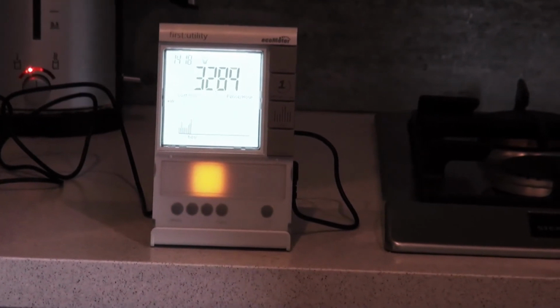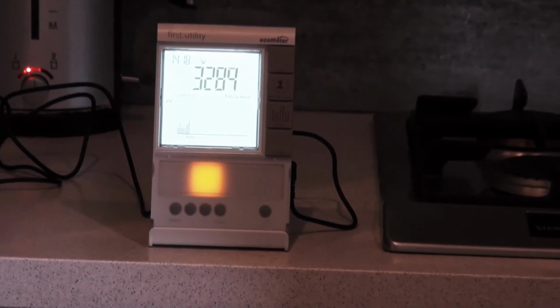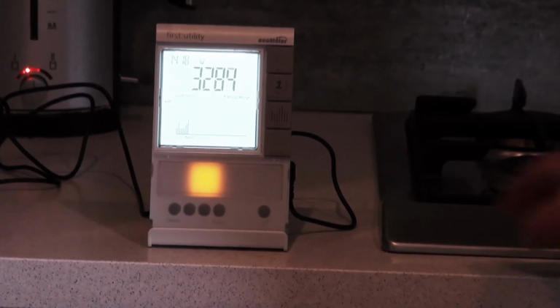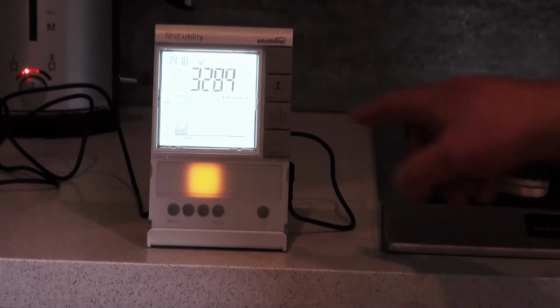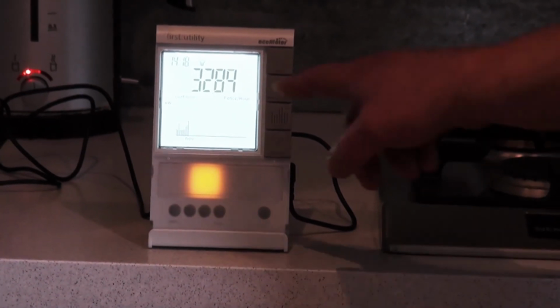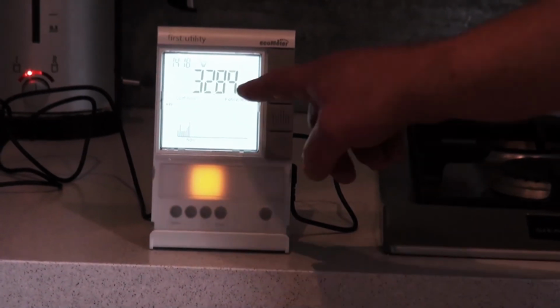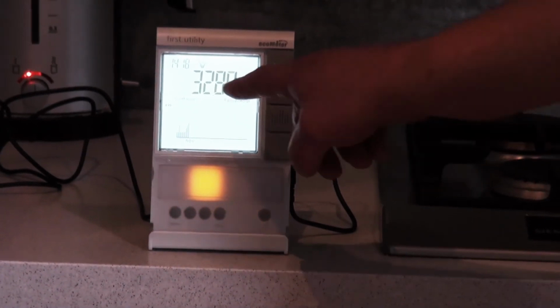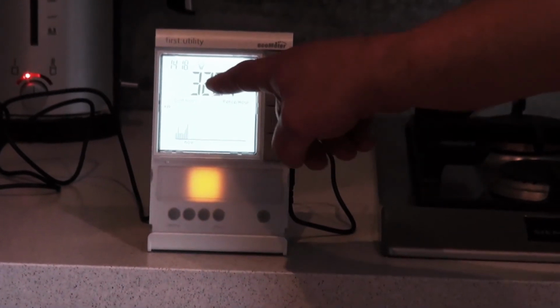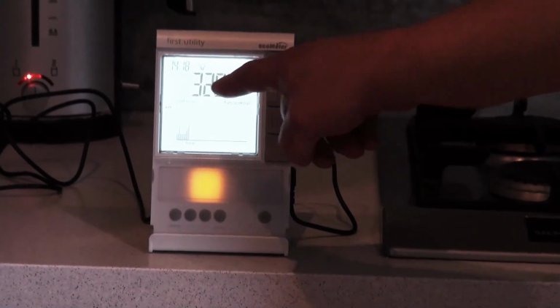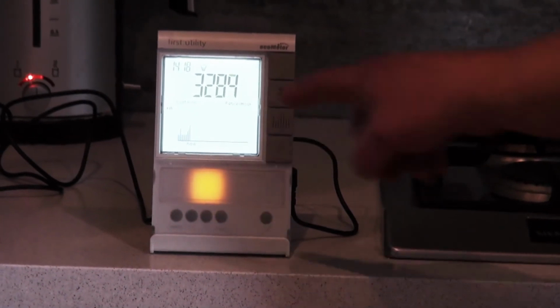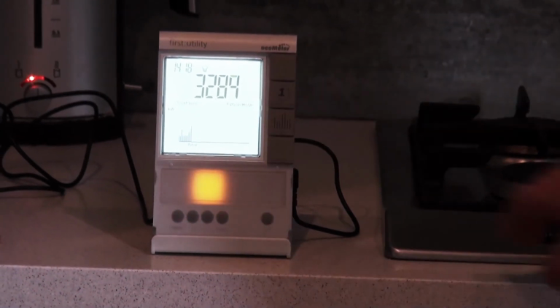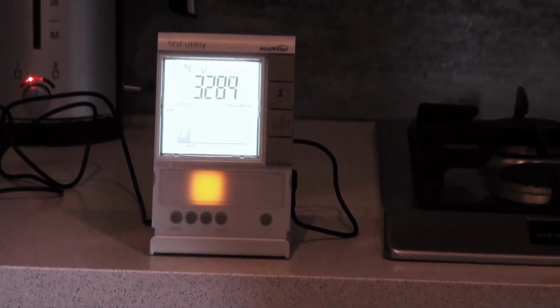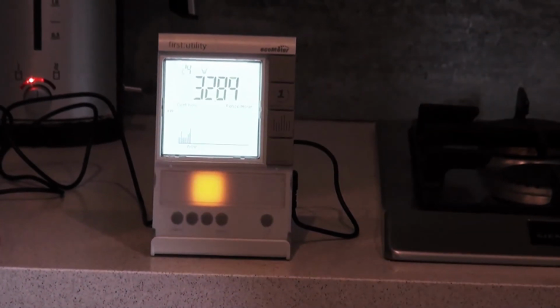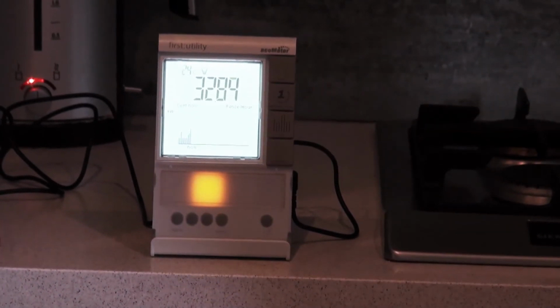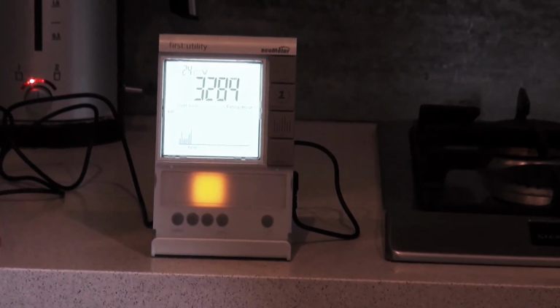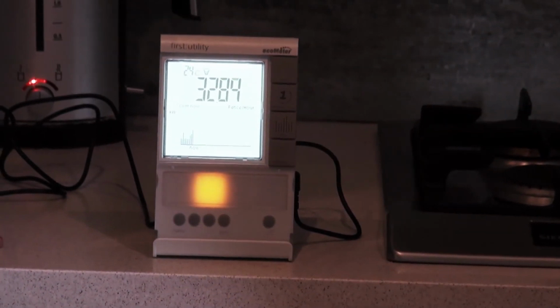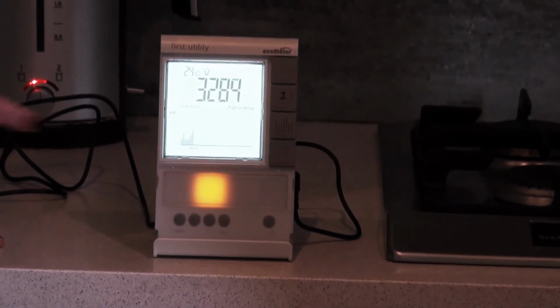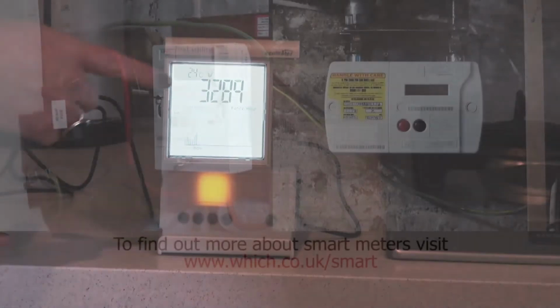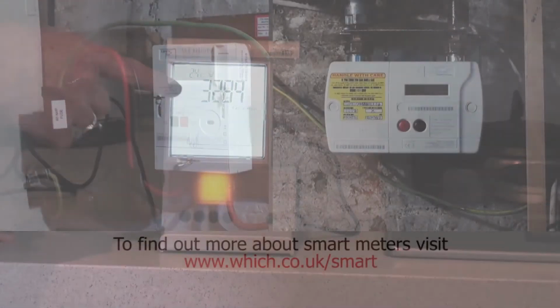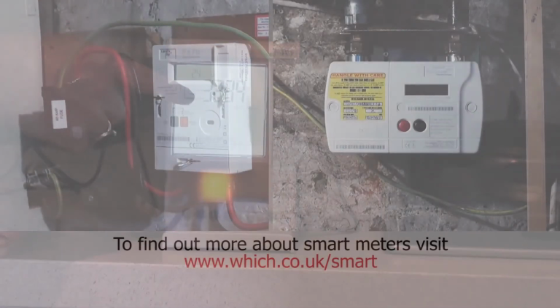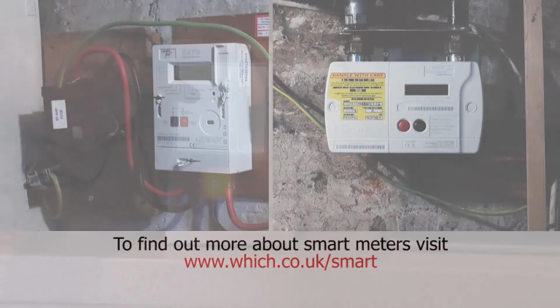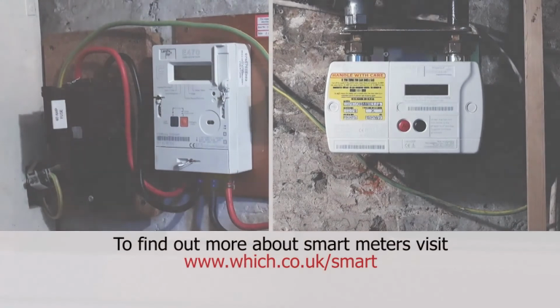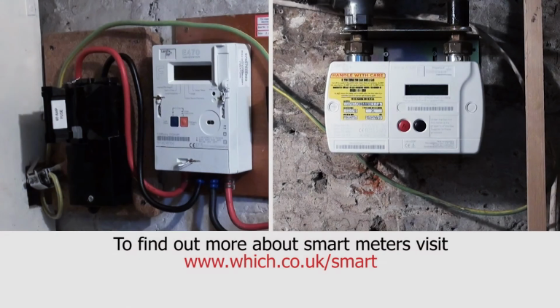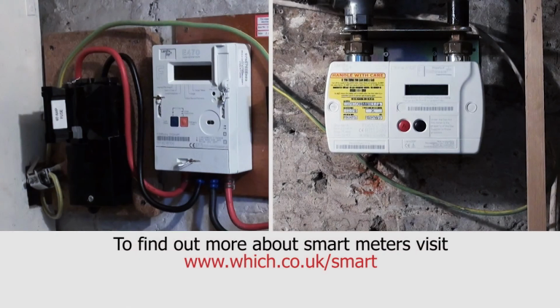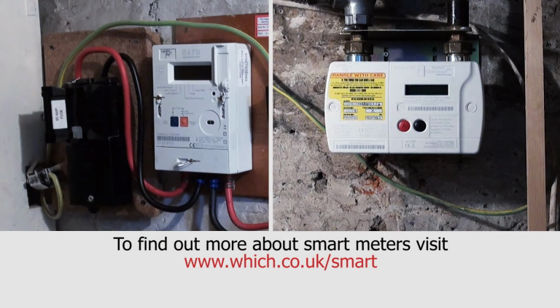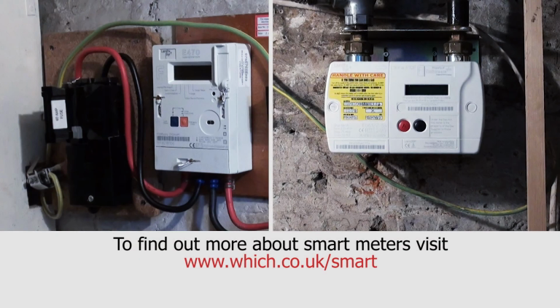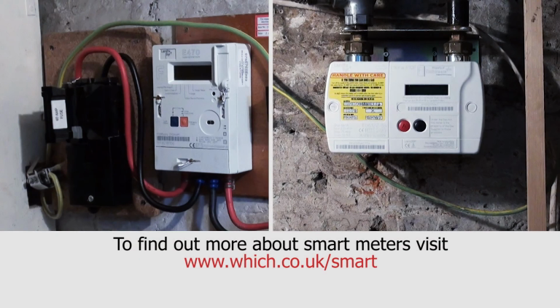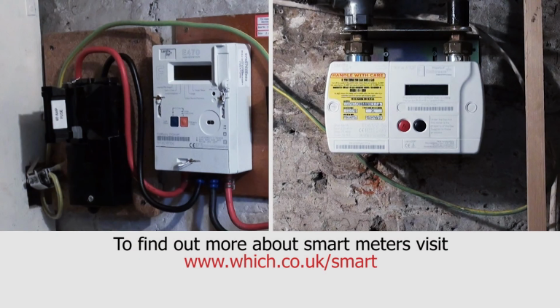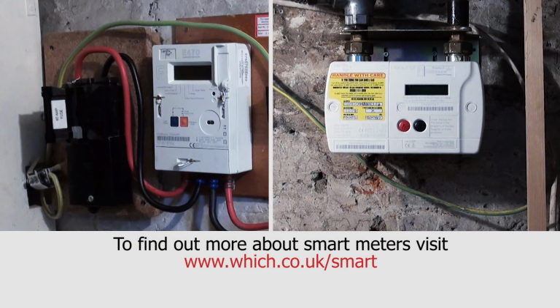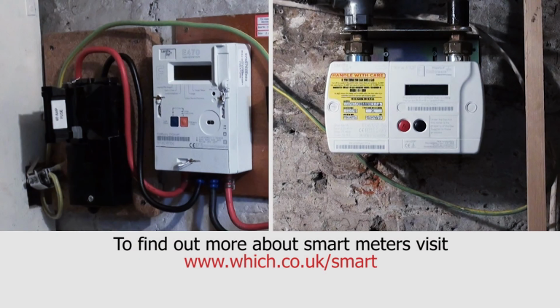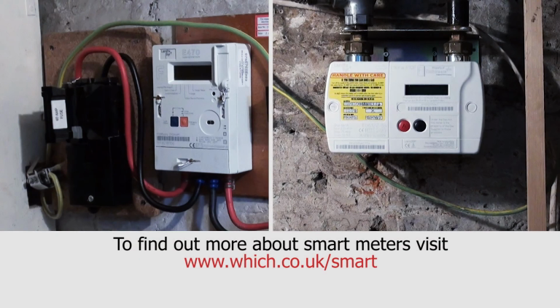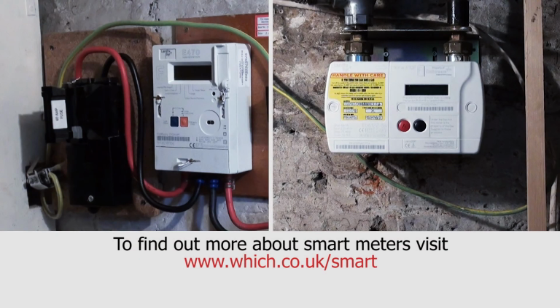And your pence per hour has also now increased along with the kilowatts.